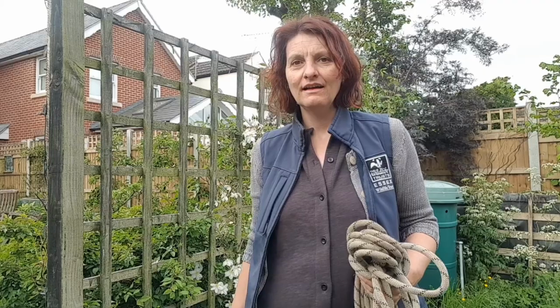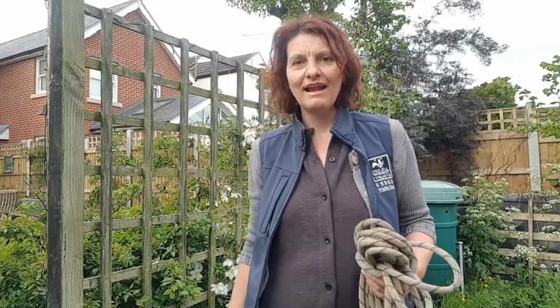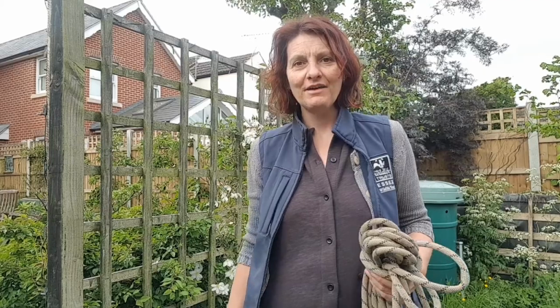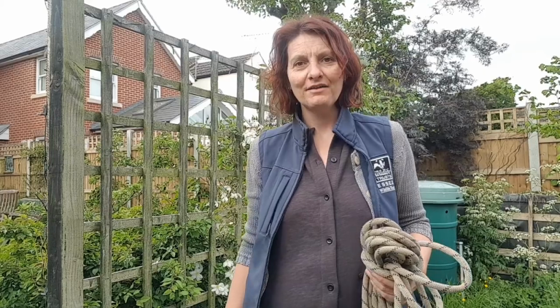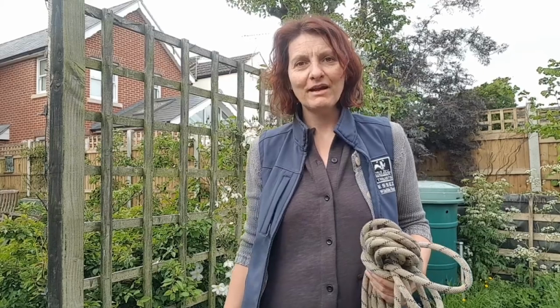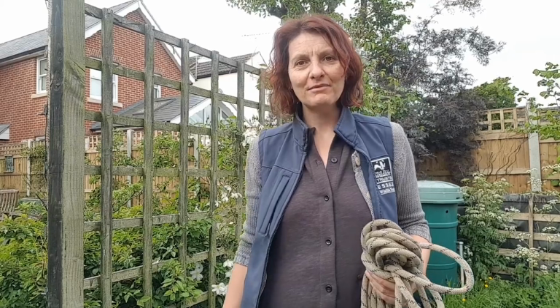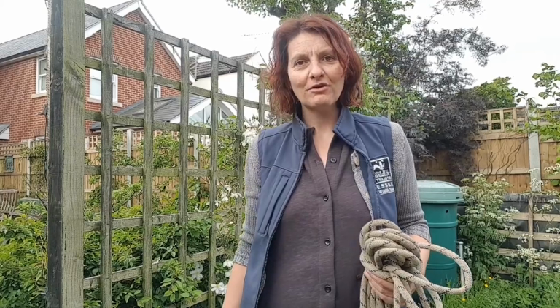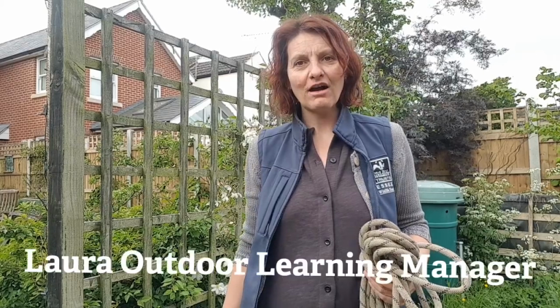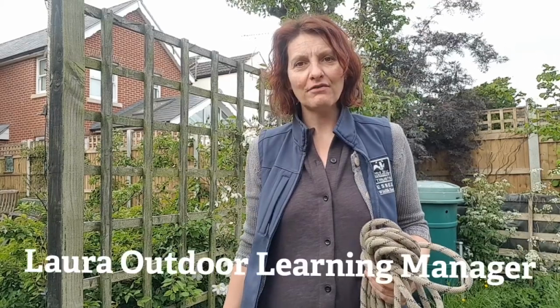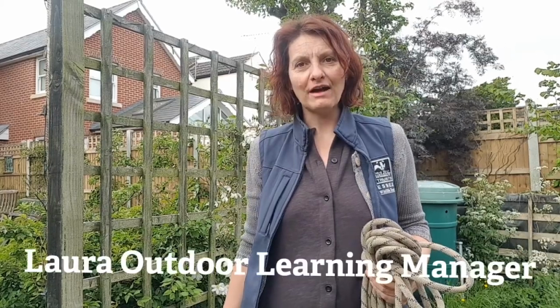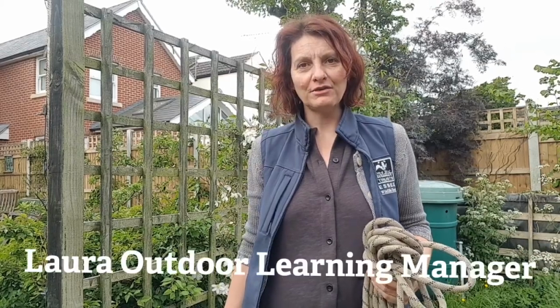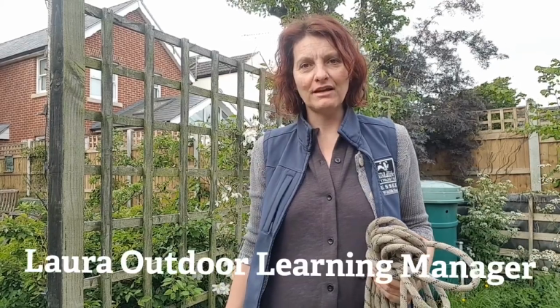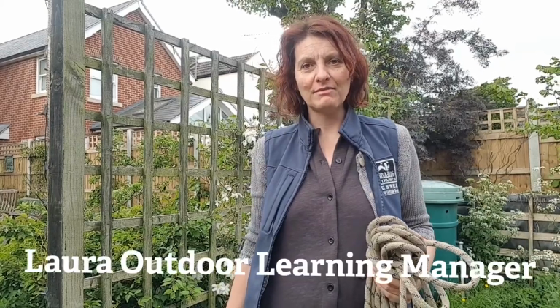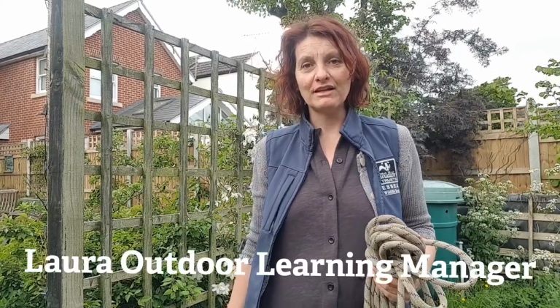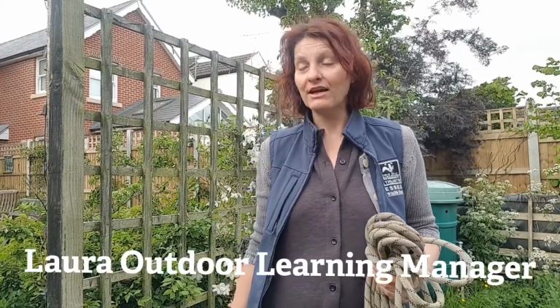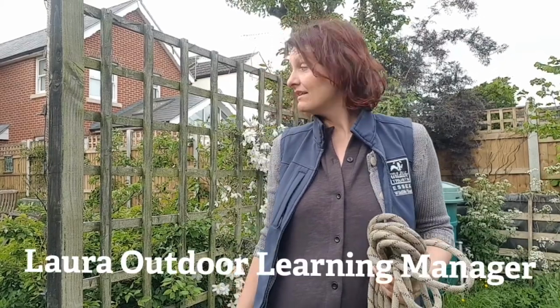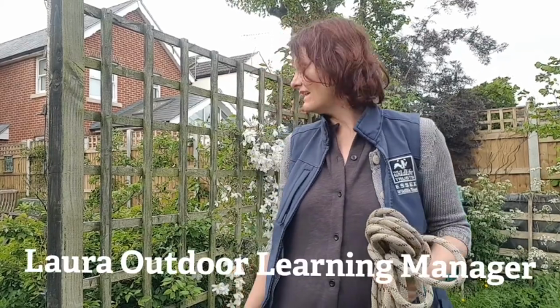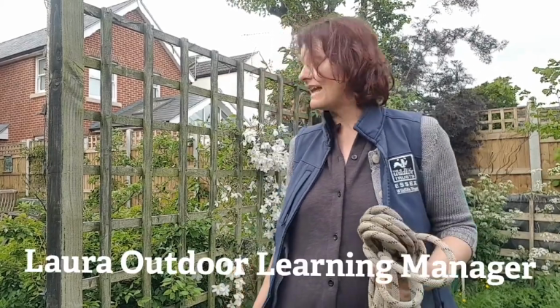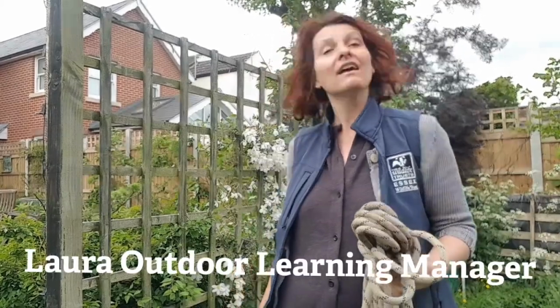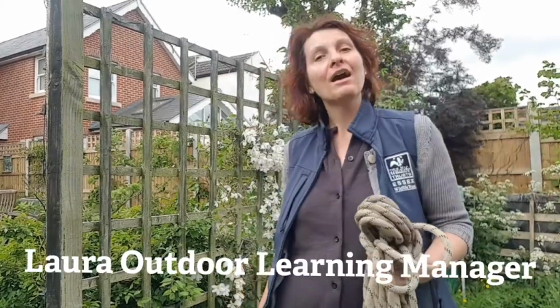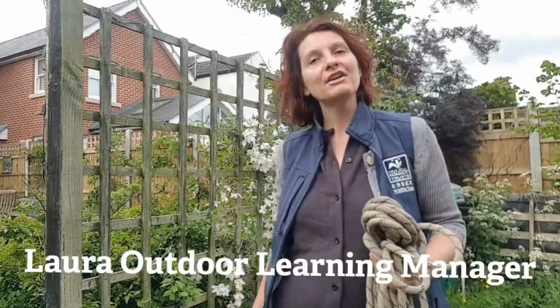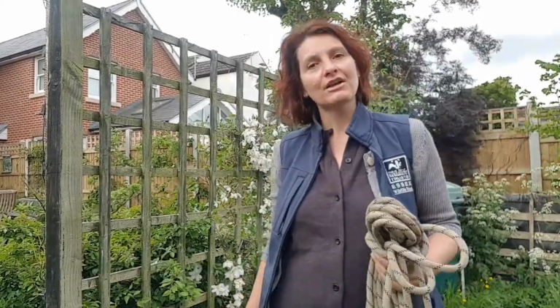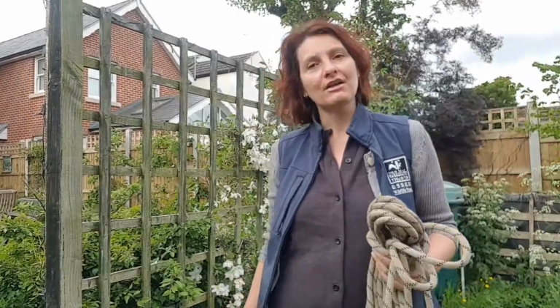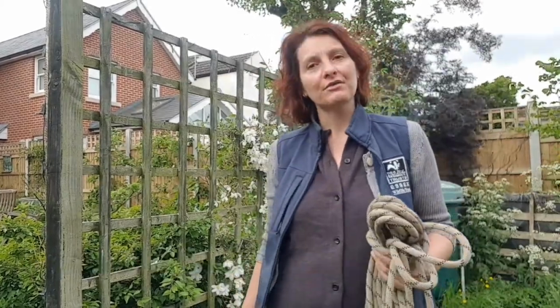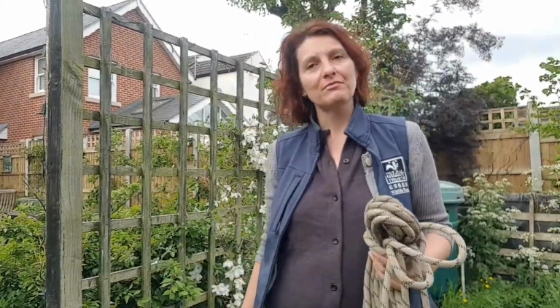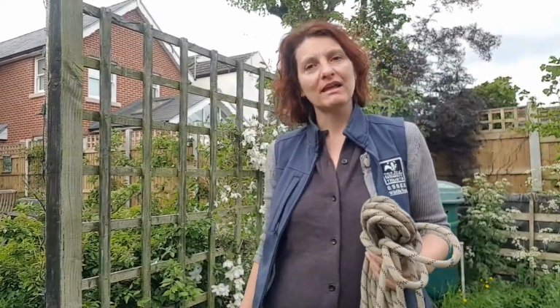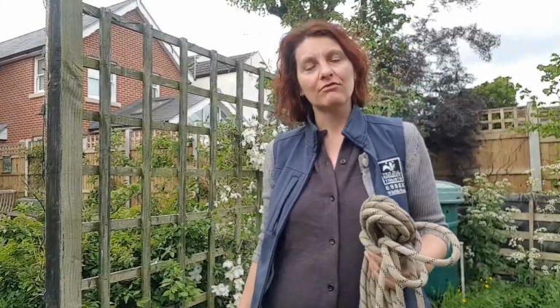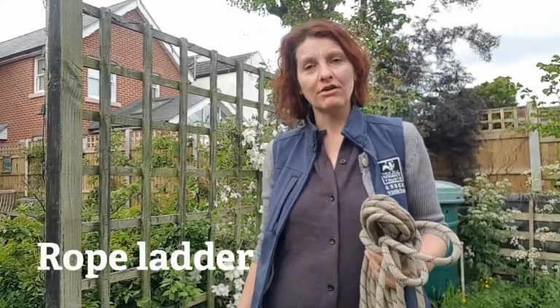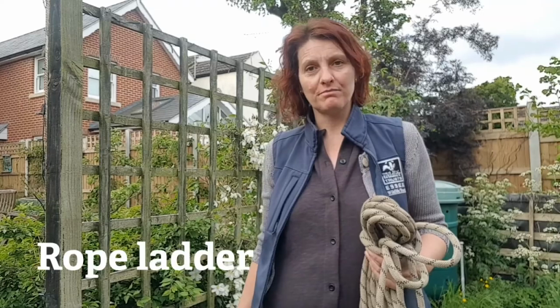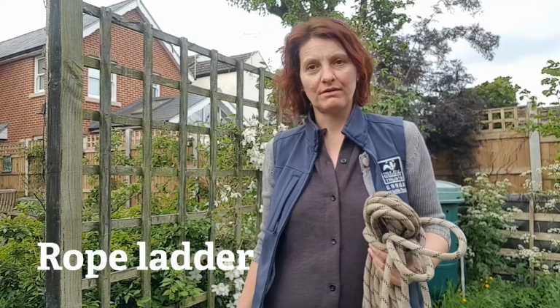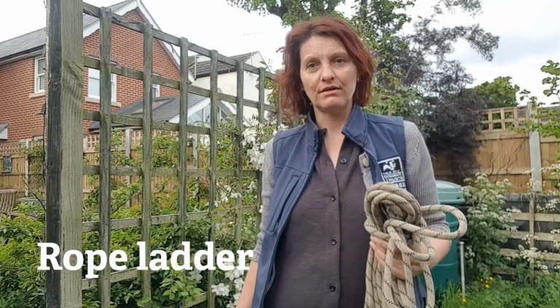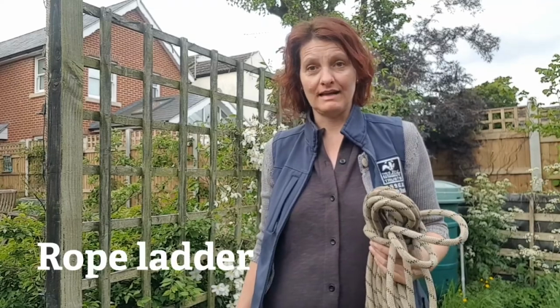Hello, my name is Laura Harvey, Outdoor Learning Manager. Today I'm going to show you how to make a rope ladder.